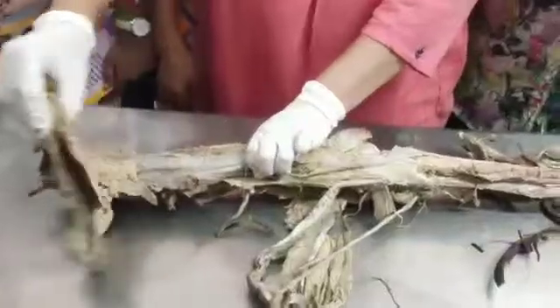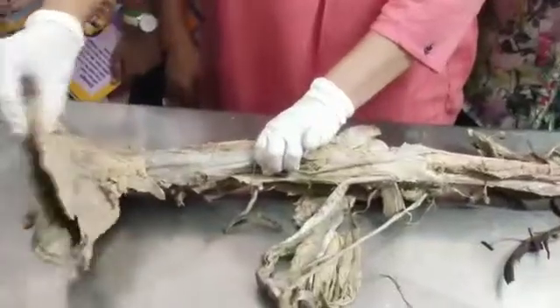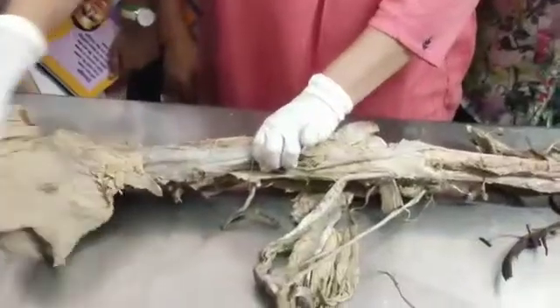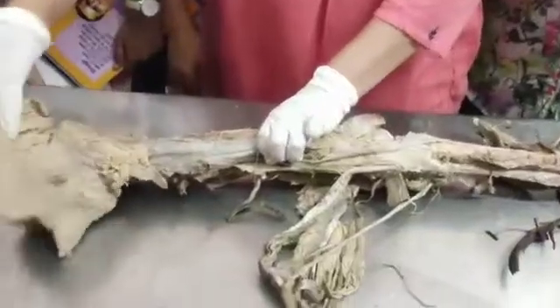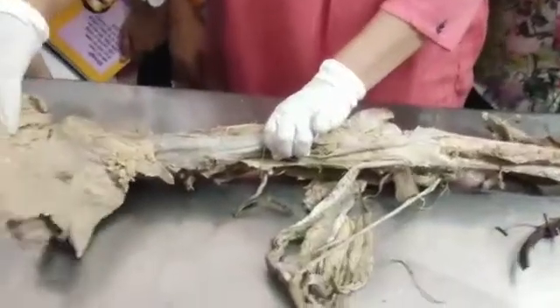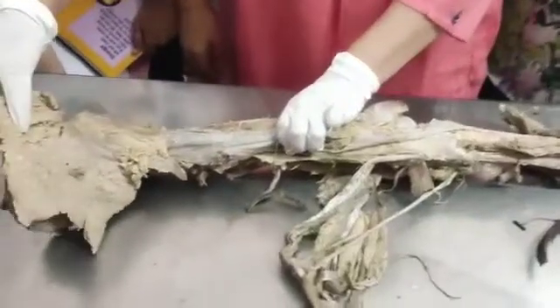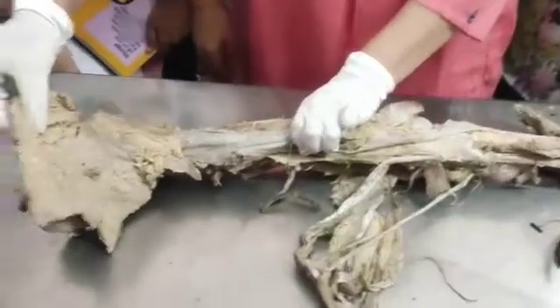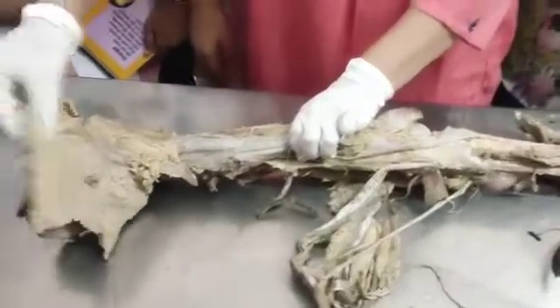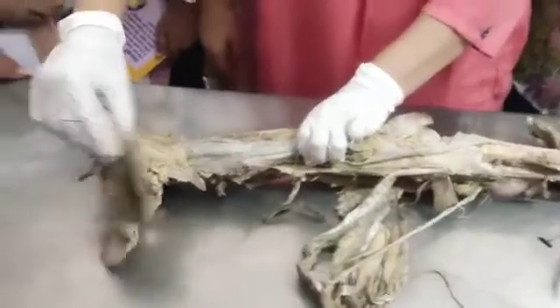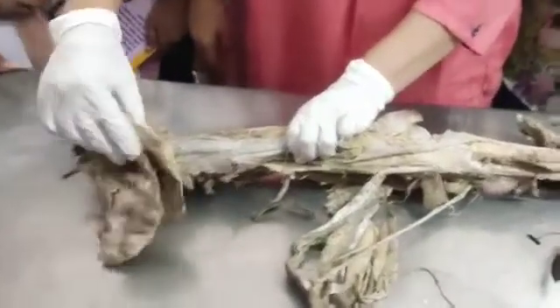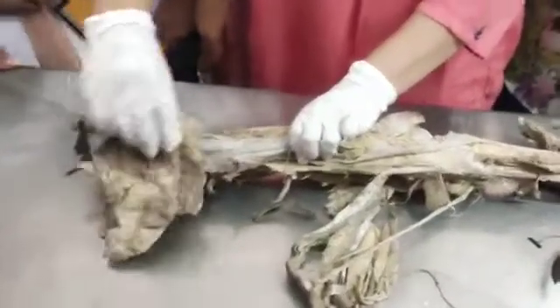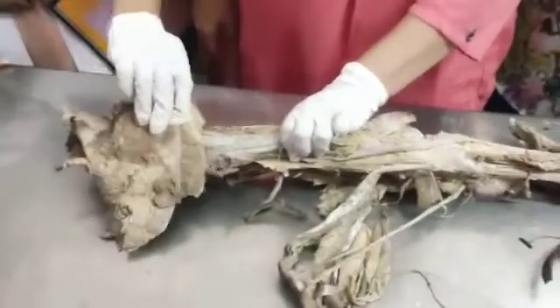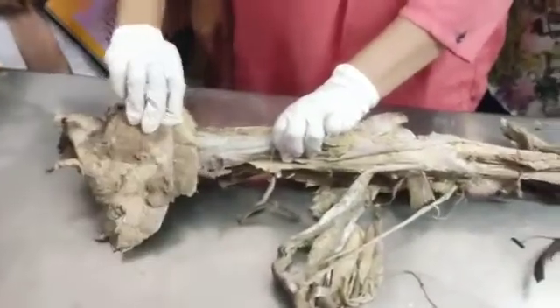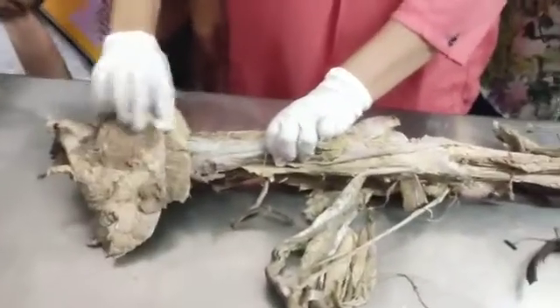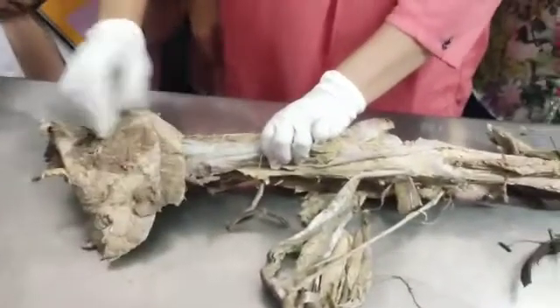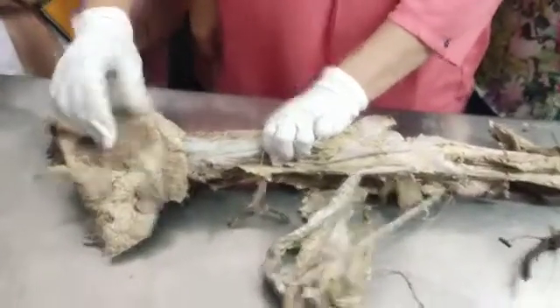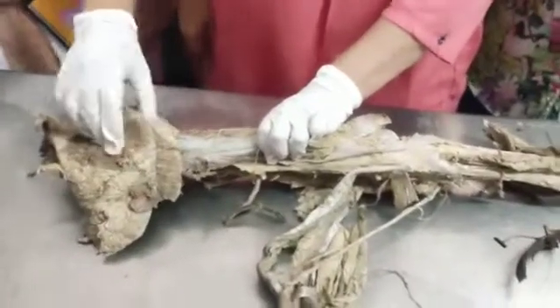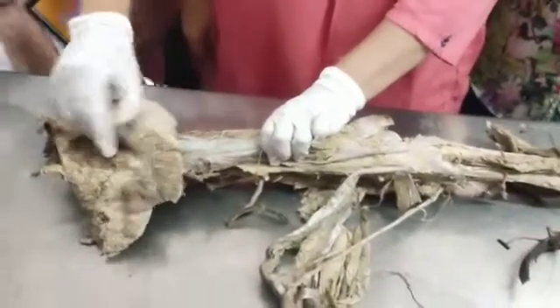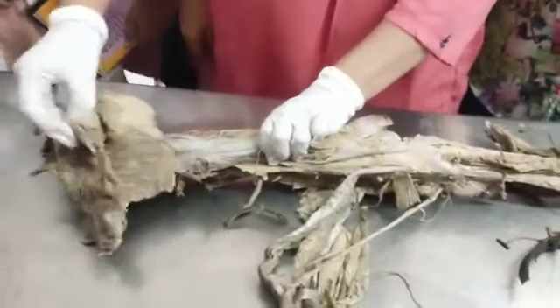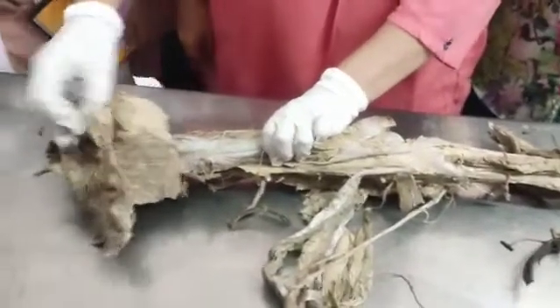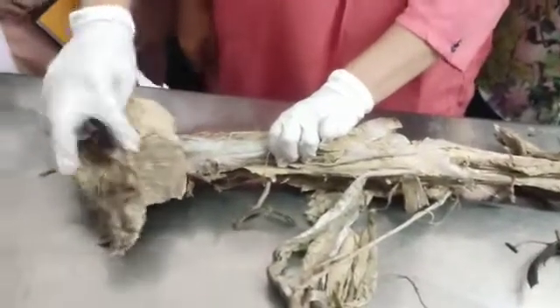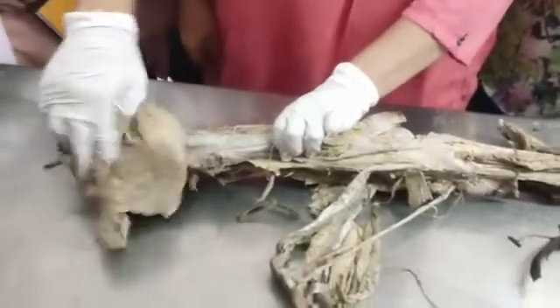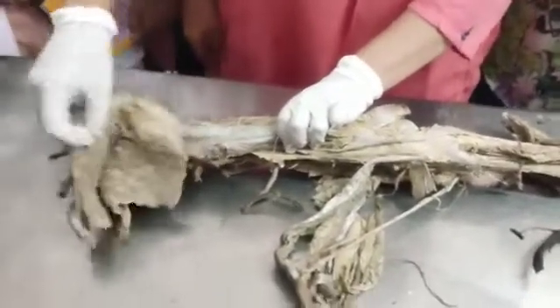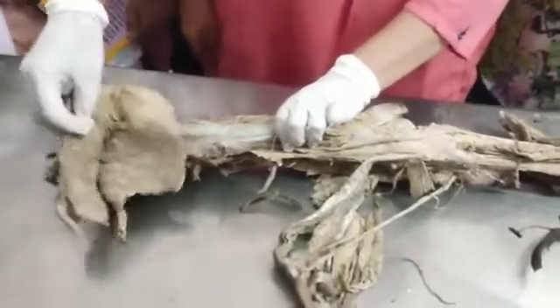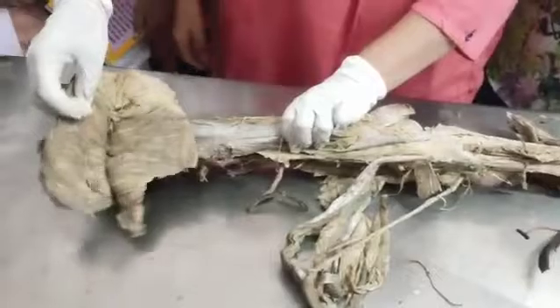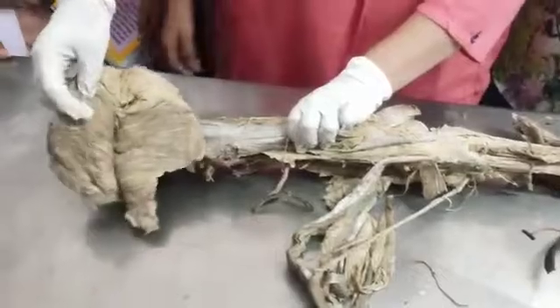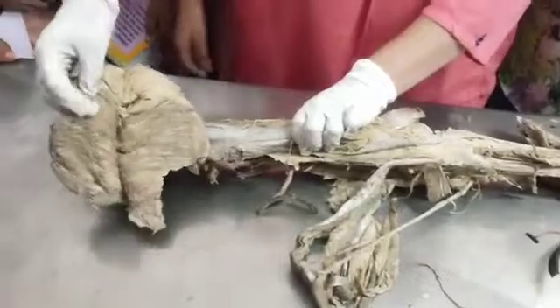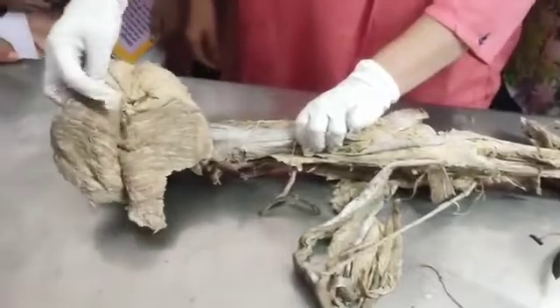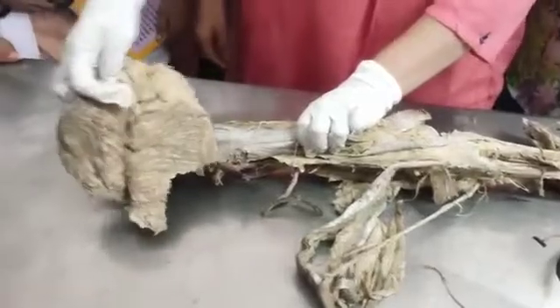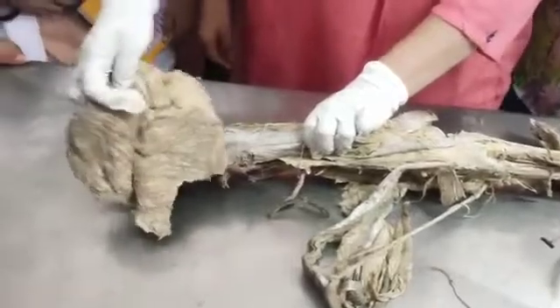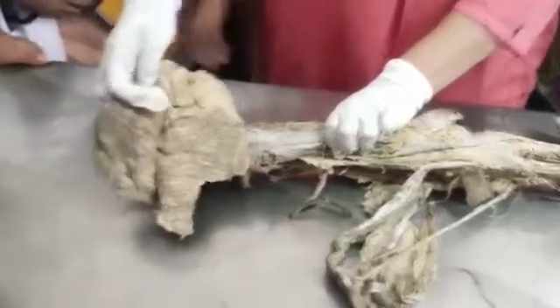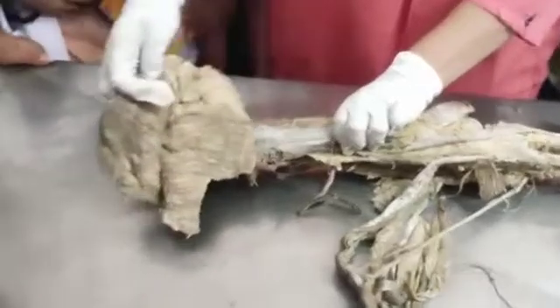Gluteus muscle maximus, that's why it is big. Below that you have medius and the minimus.